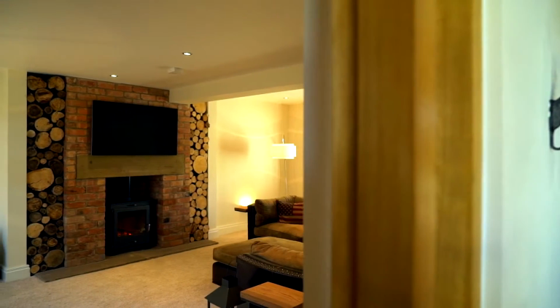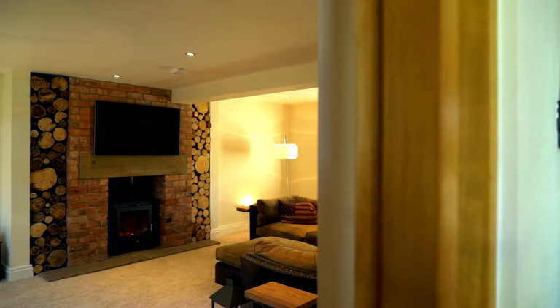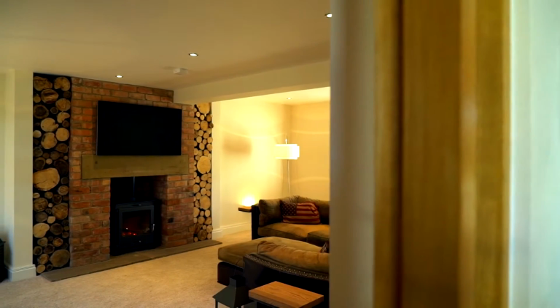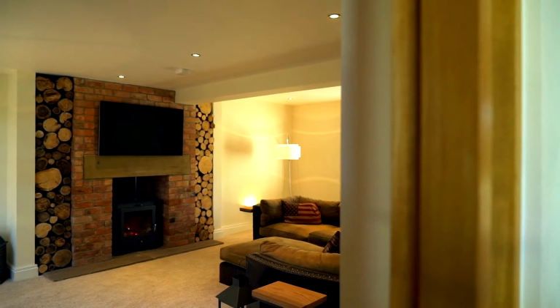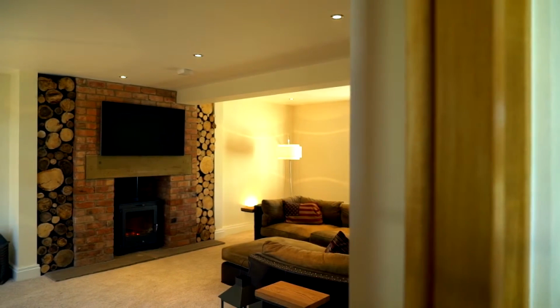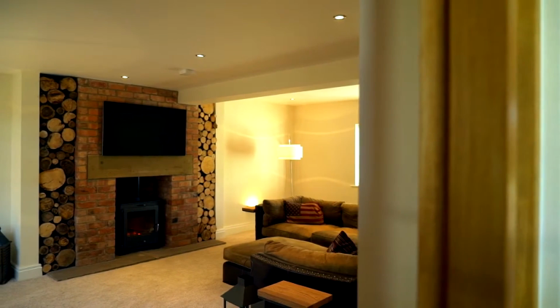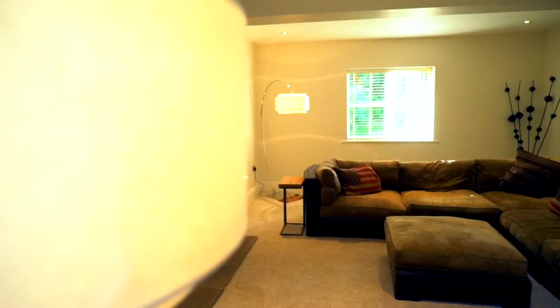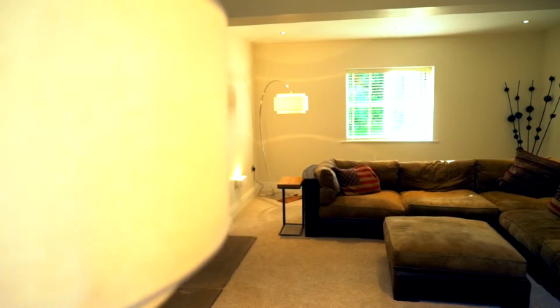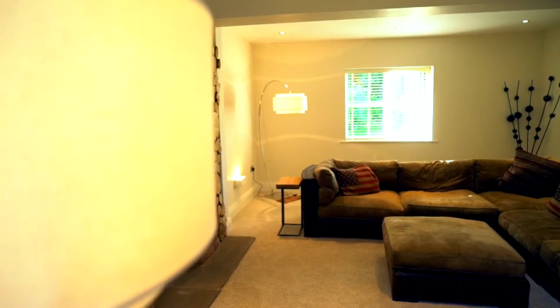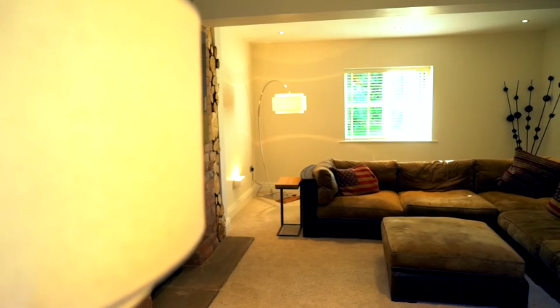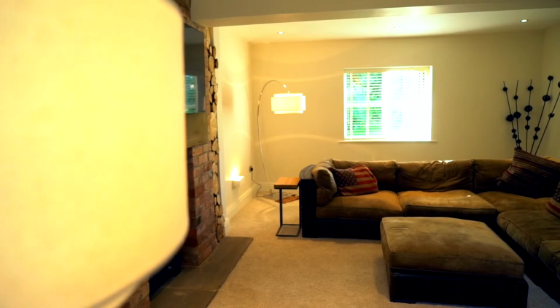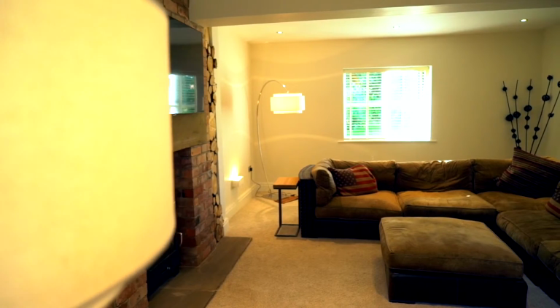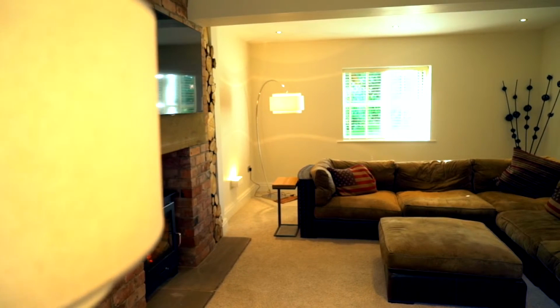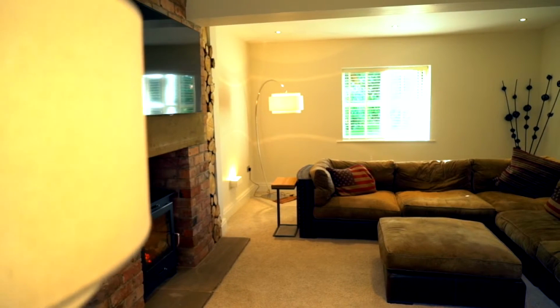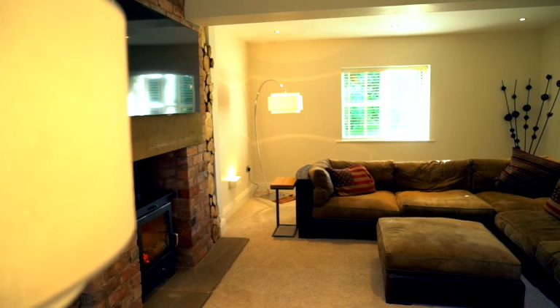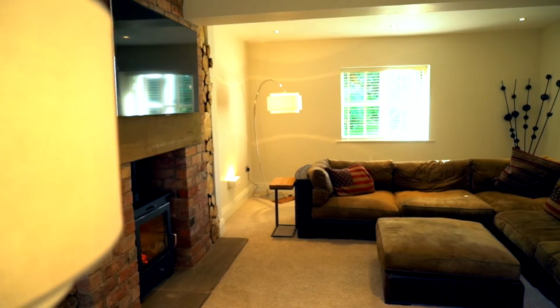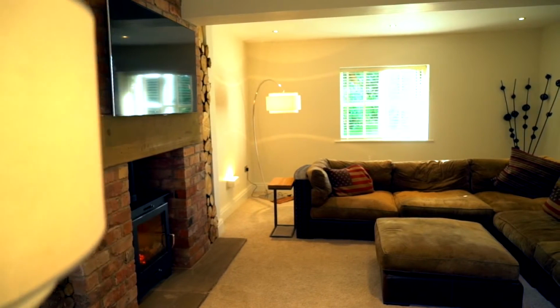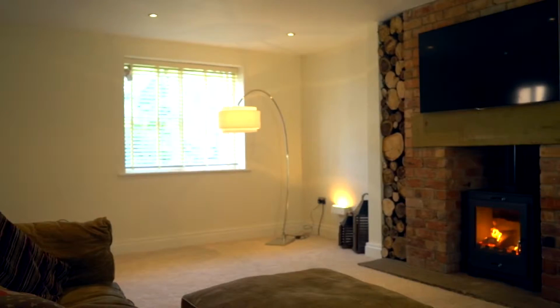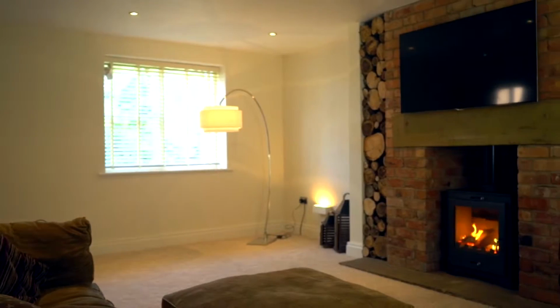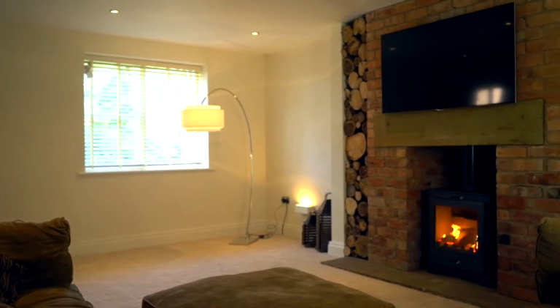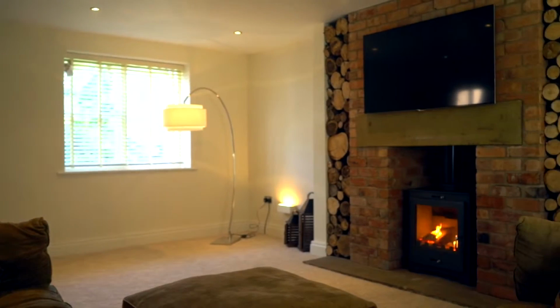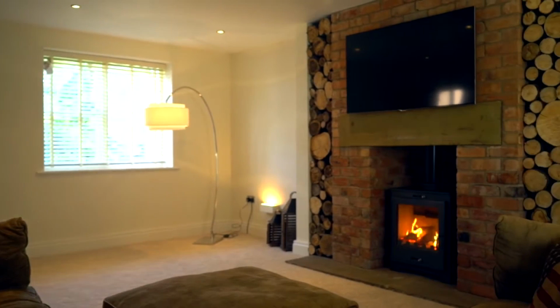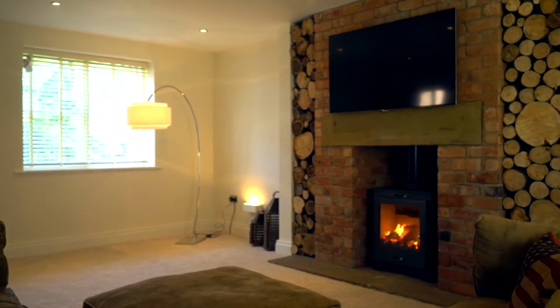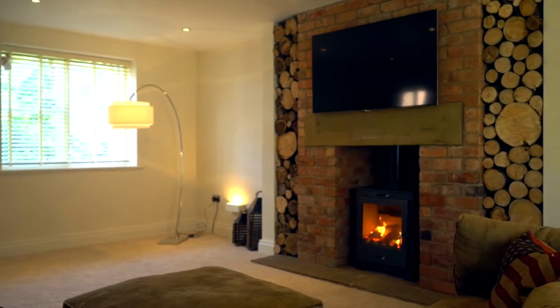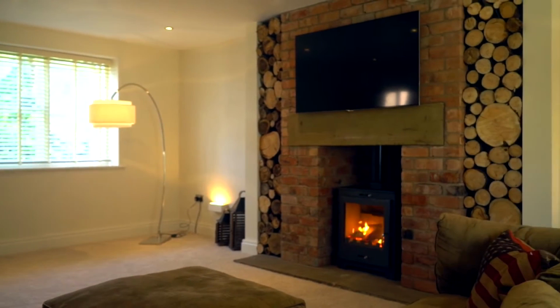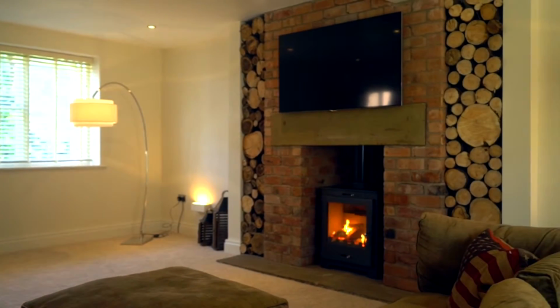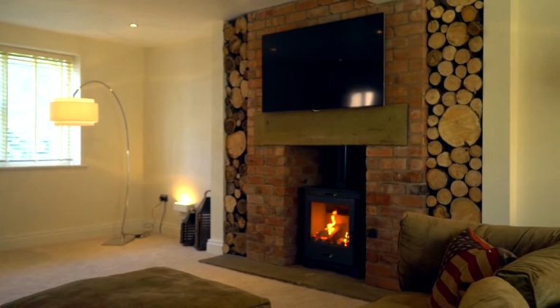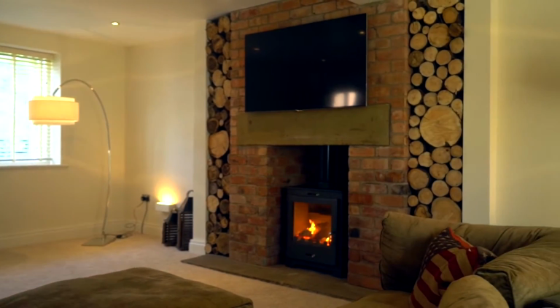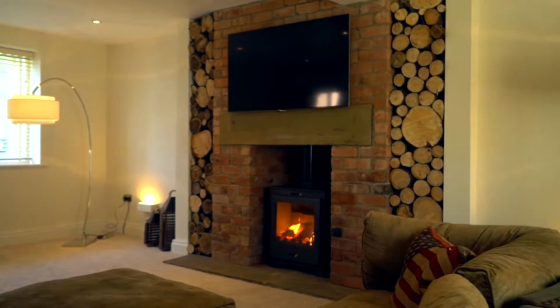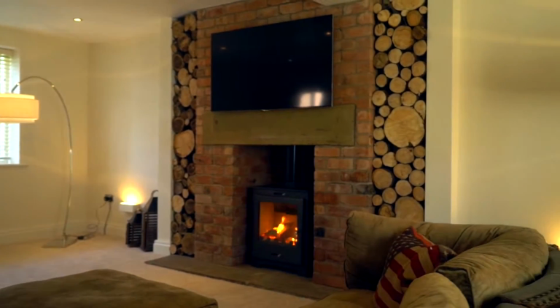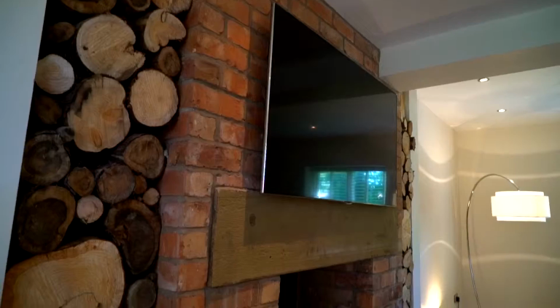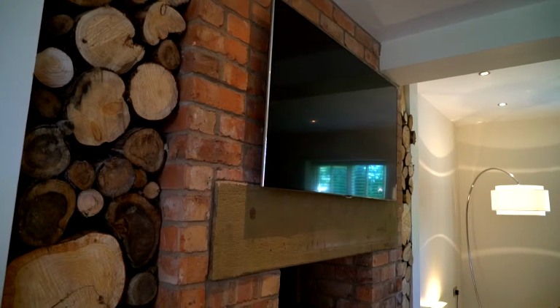Taking a step into the spacious ground floor lounge, your eyes are instantly led to the superb fireplace with its HETAS-approved wood burner.